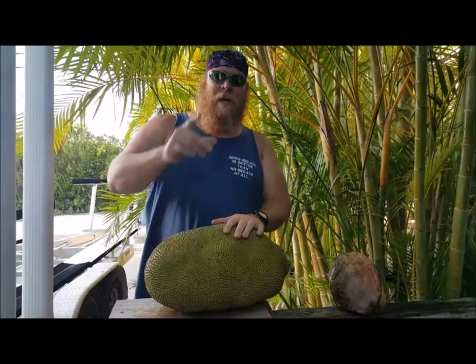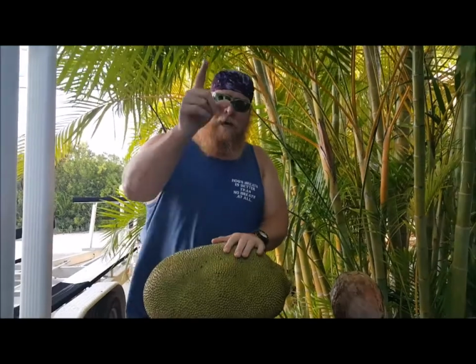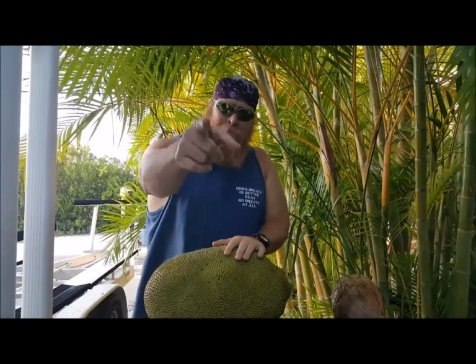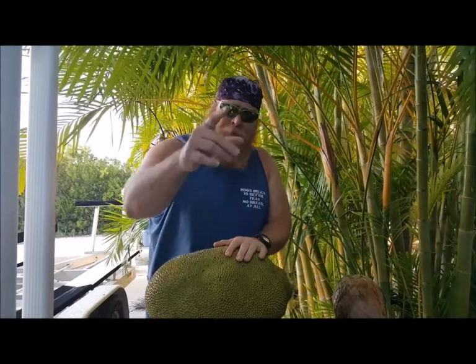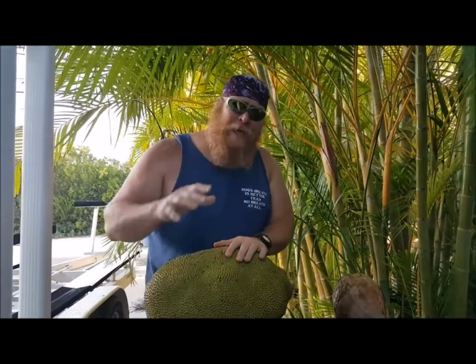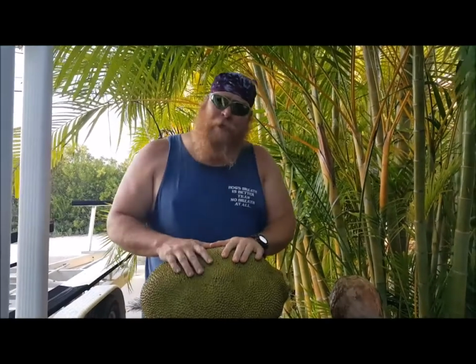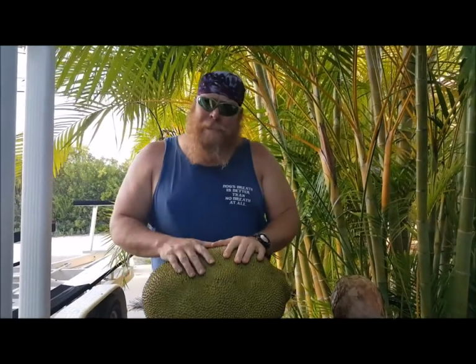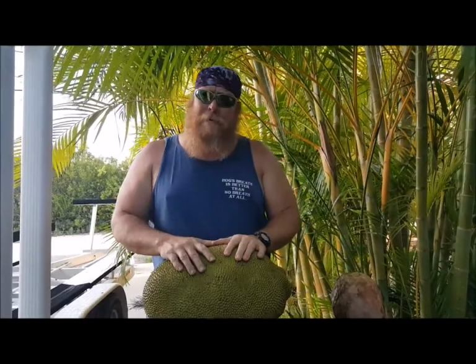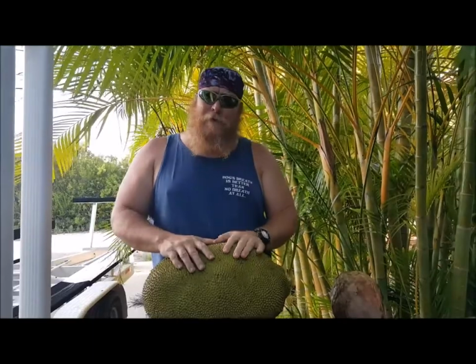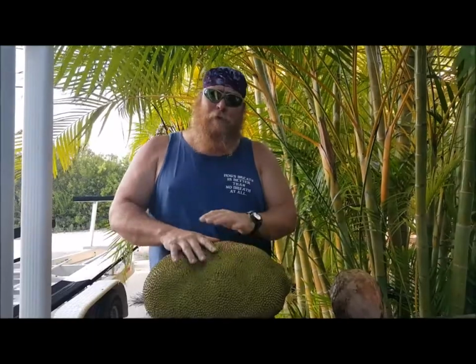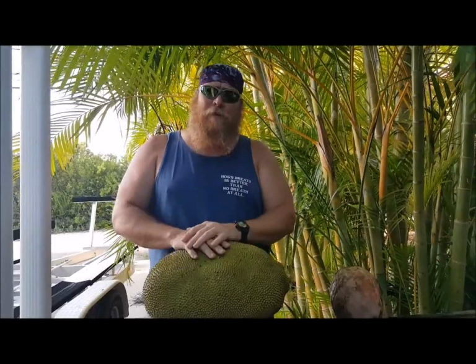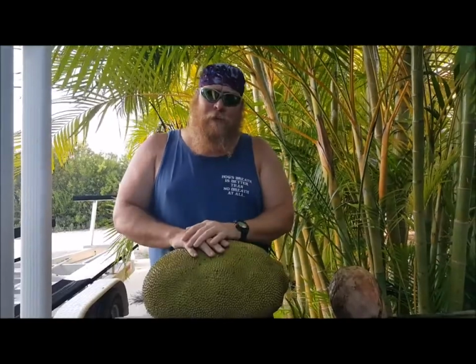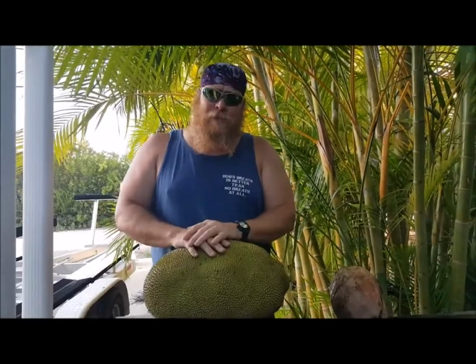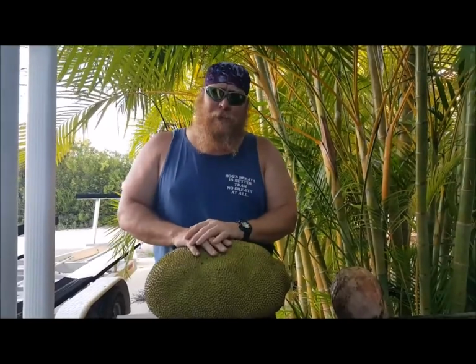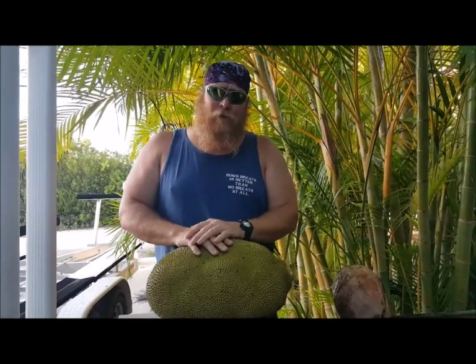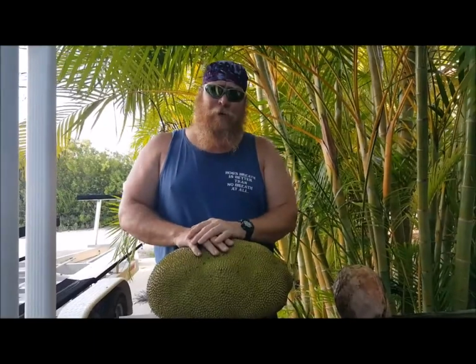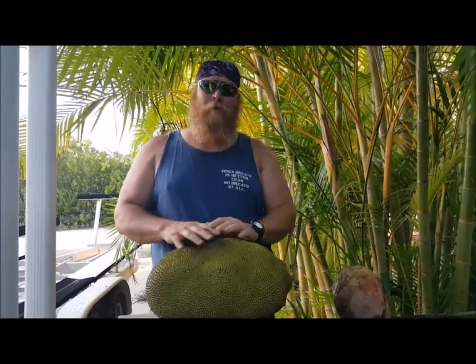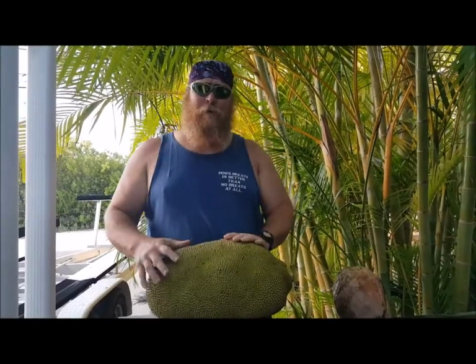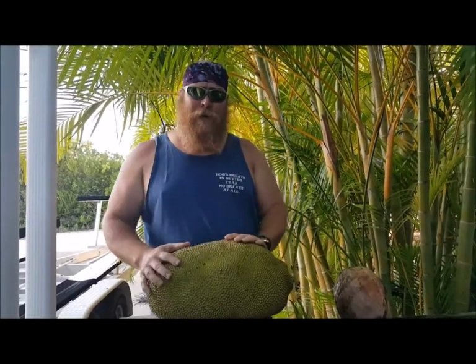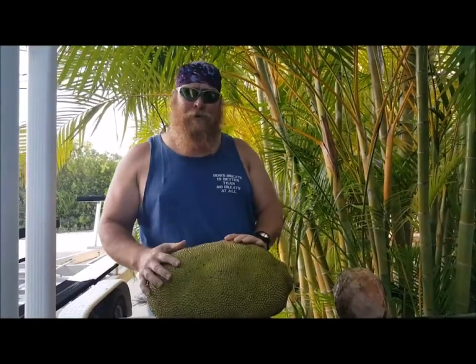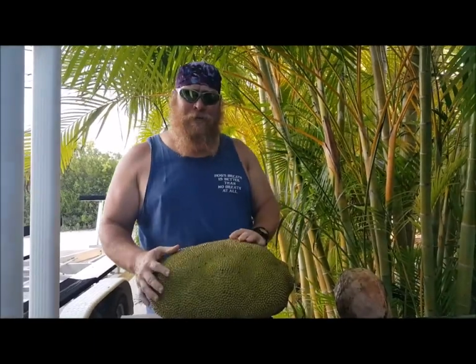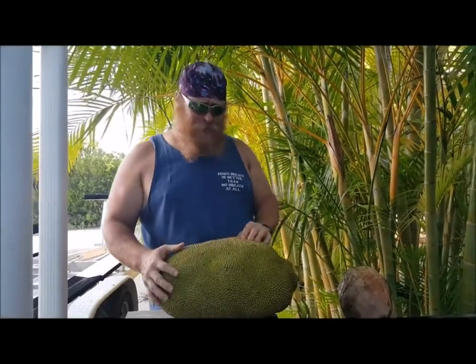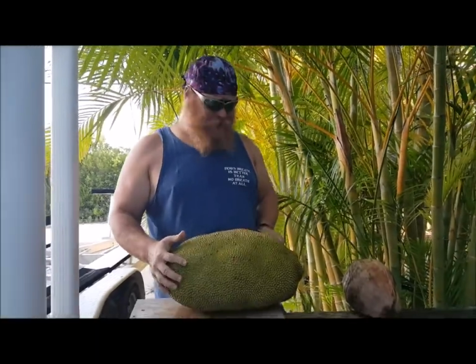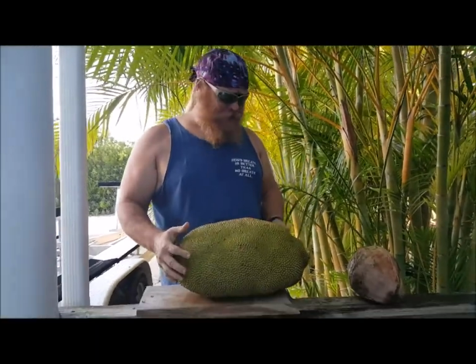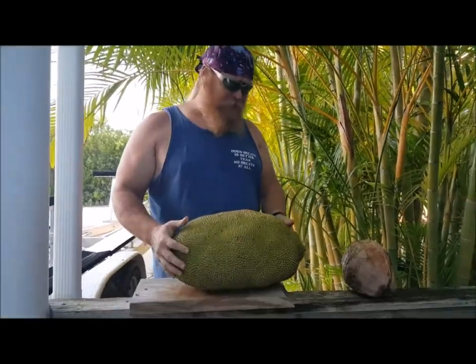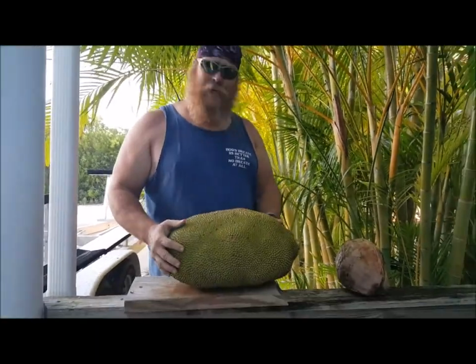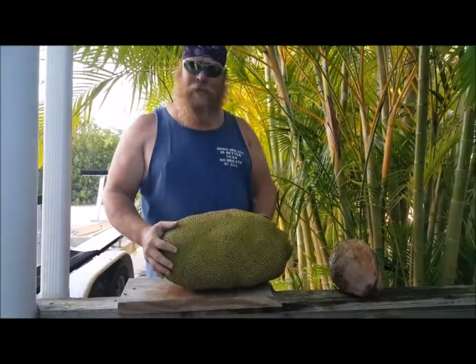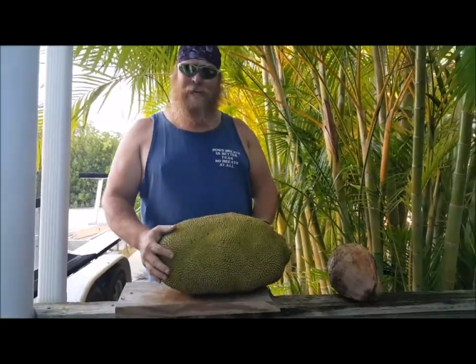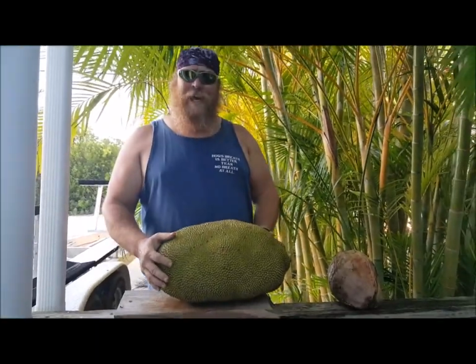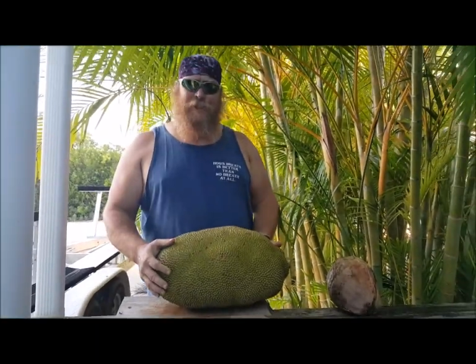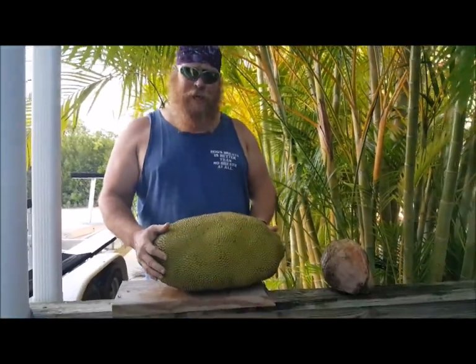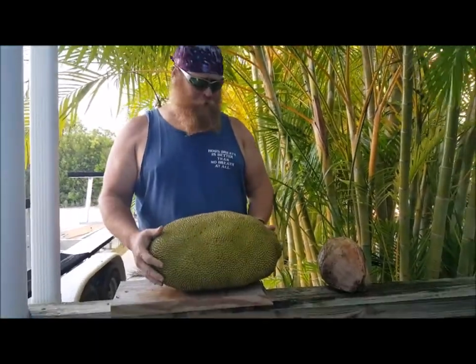Hi, I'm Vic Addy. On this episode of Grilling, Chilling, and Grilling, we went out, hunted, and successfully caught a jackfruit.